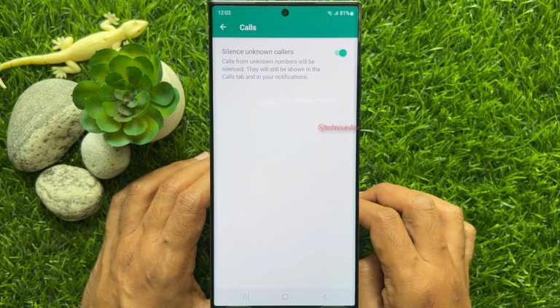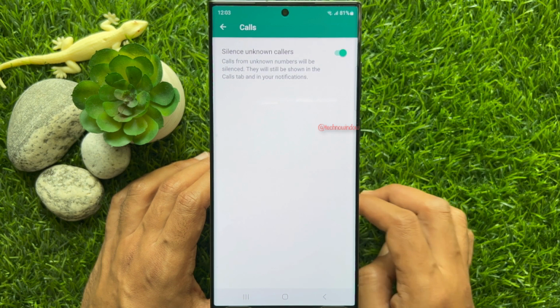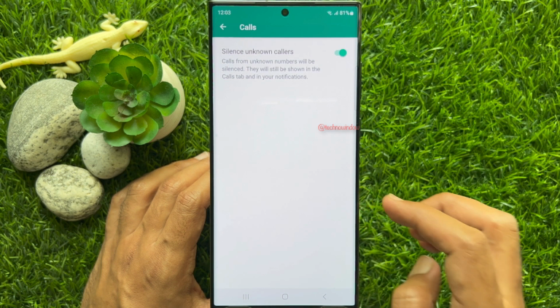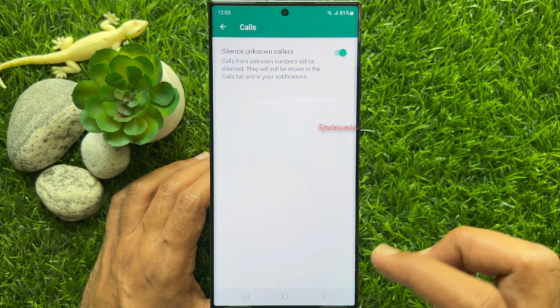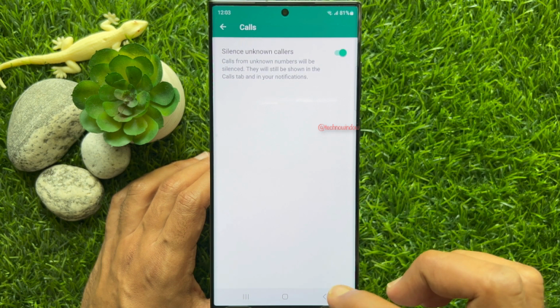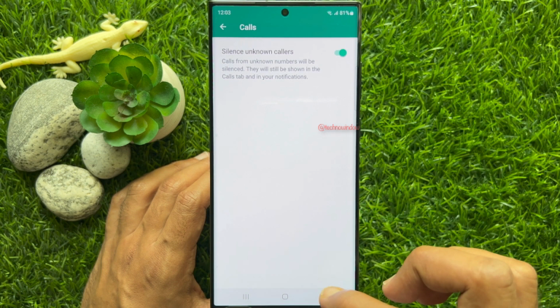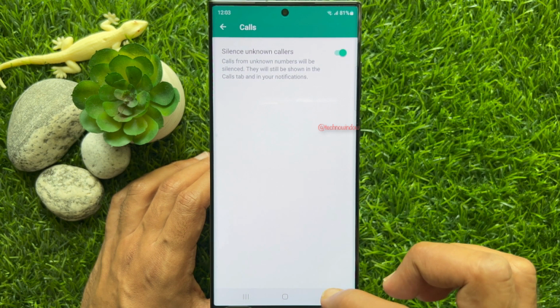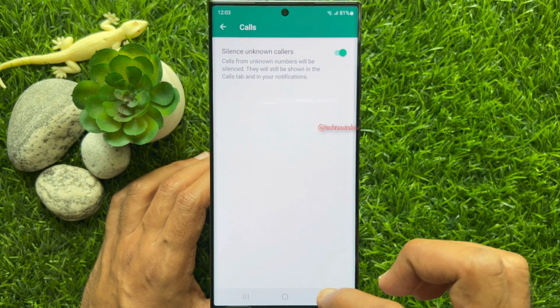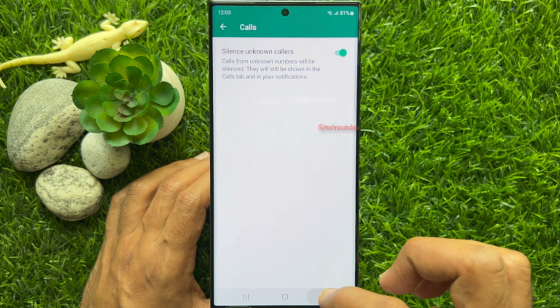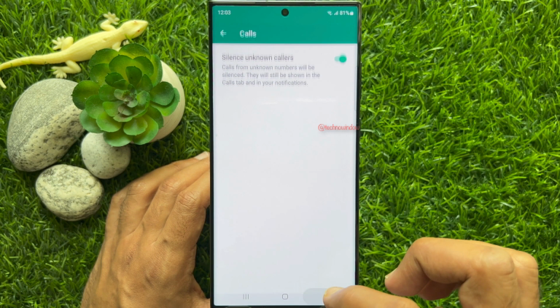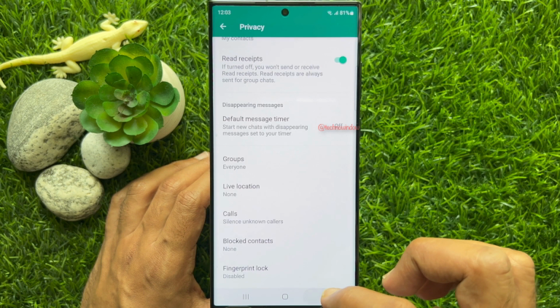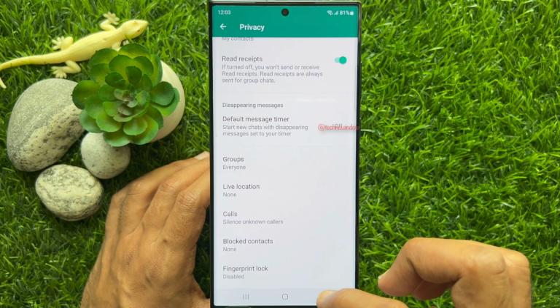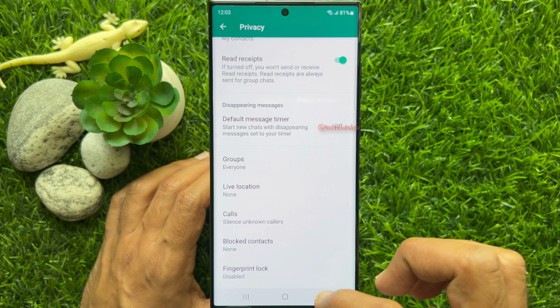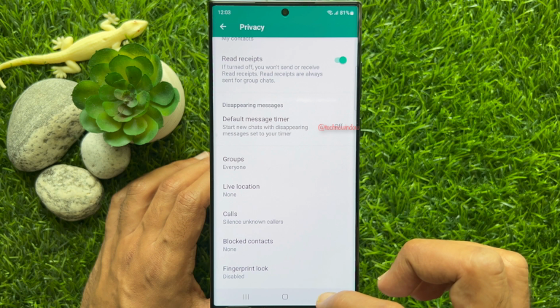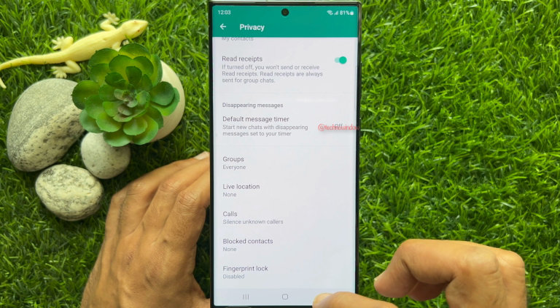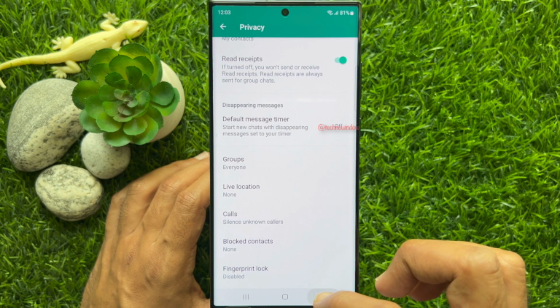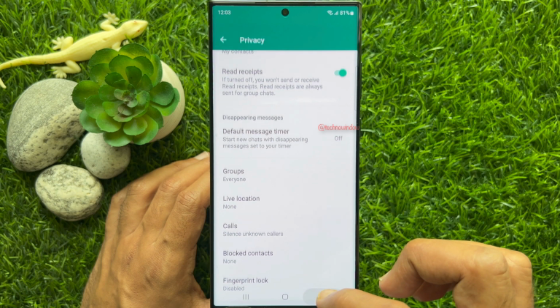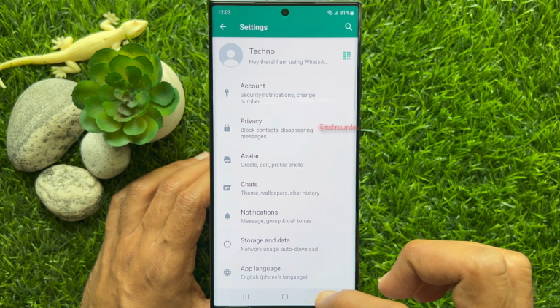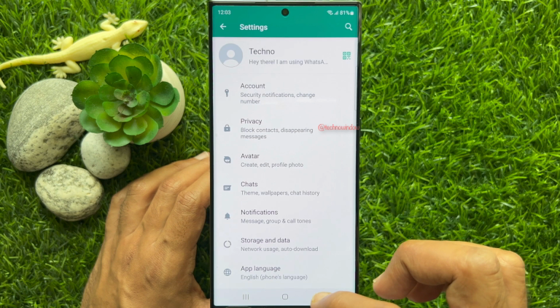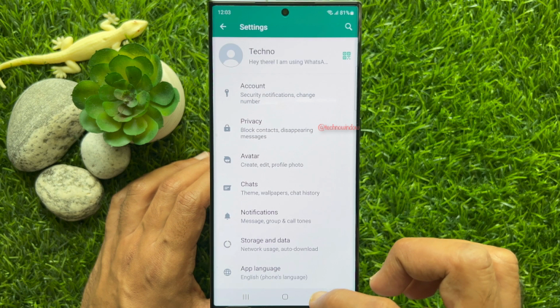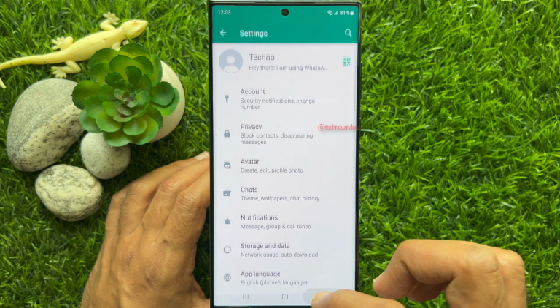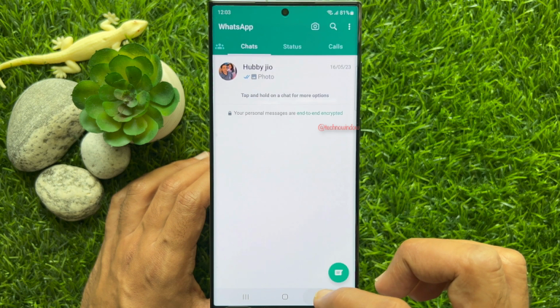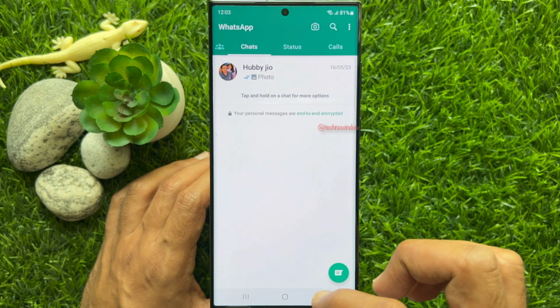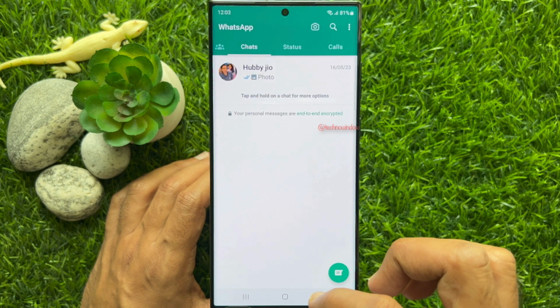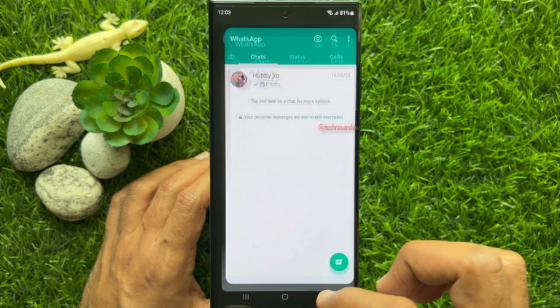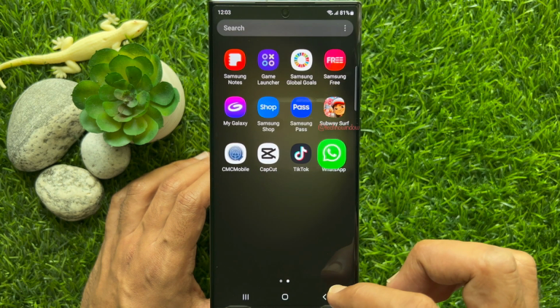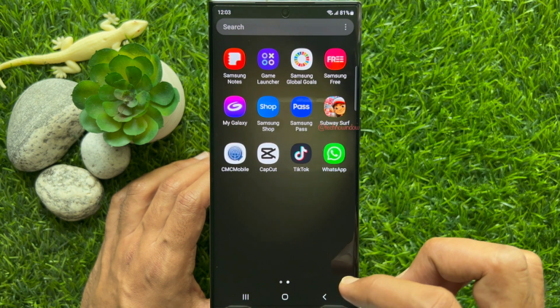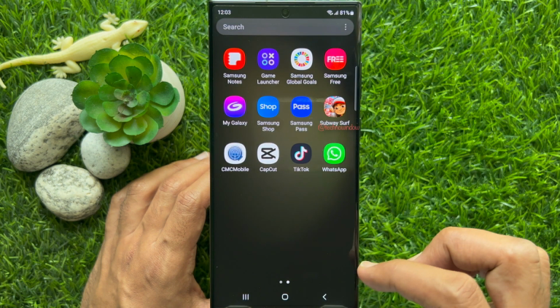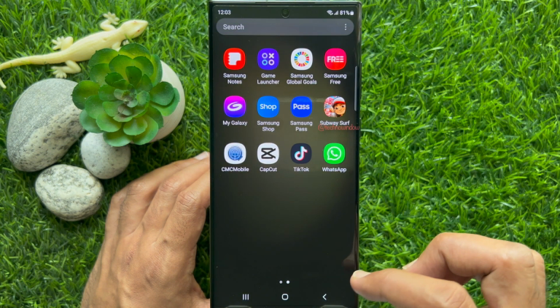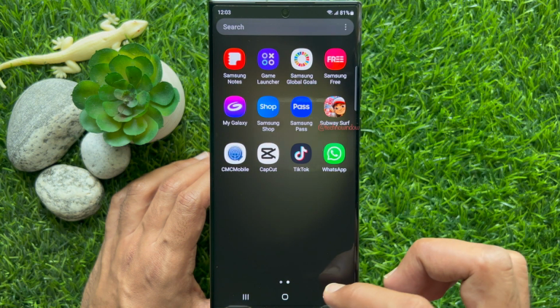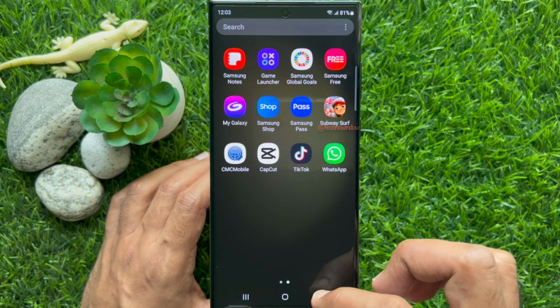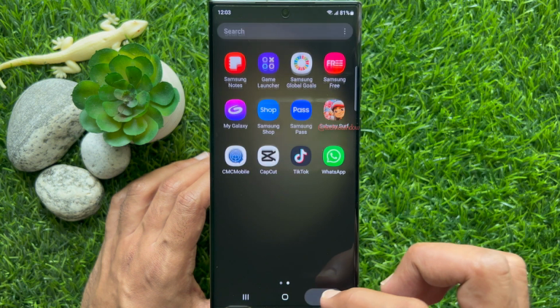That's it. These are the steps to silence unknown WhatsApp calls.